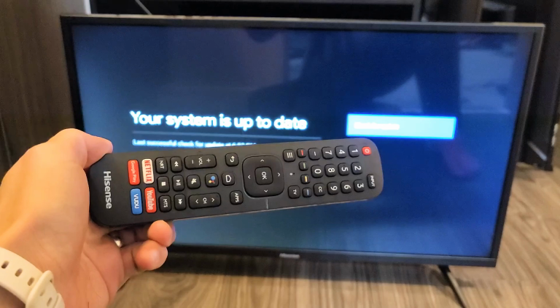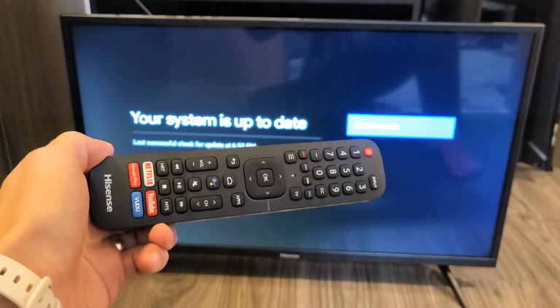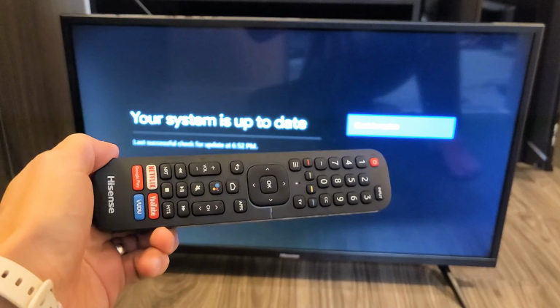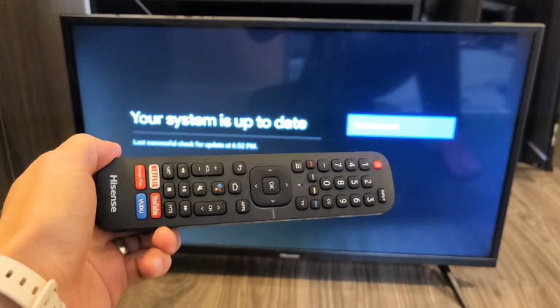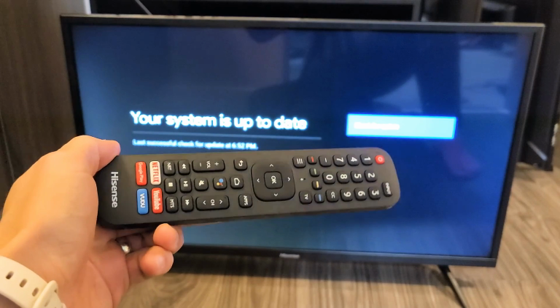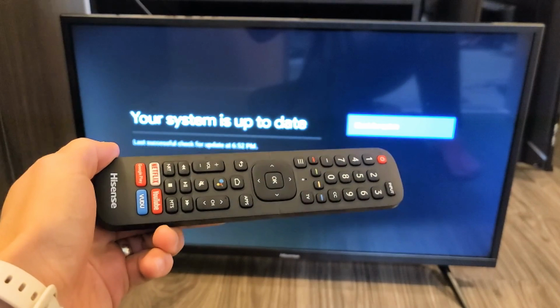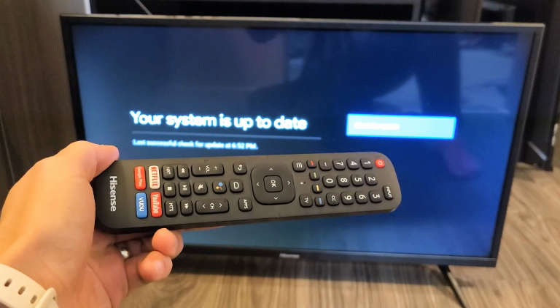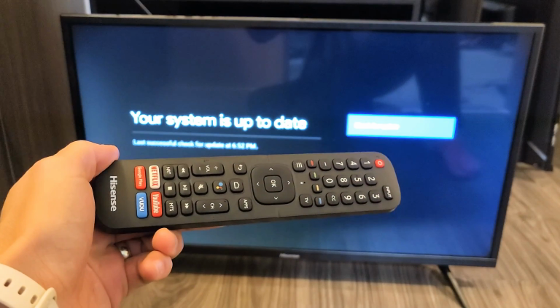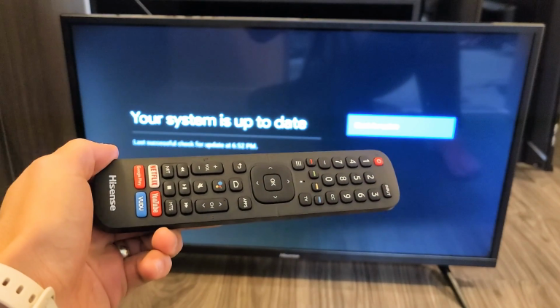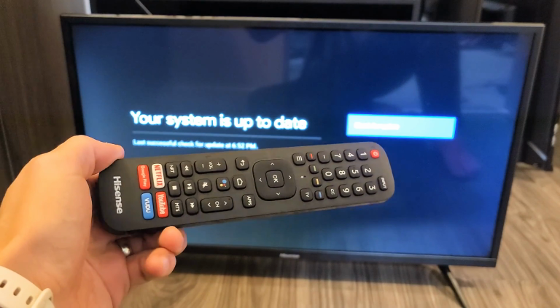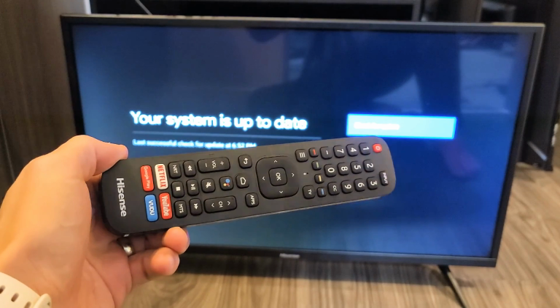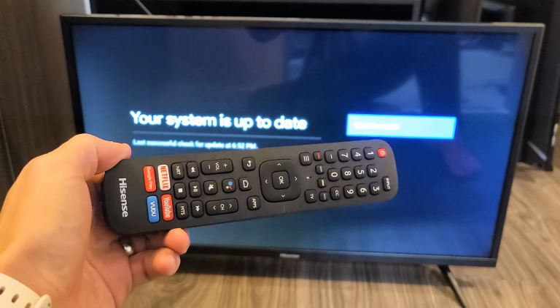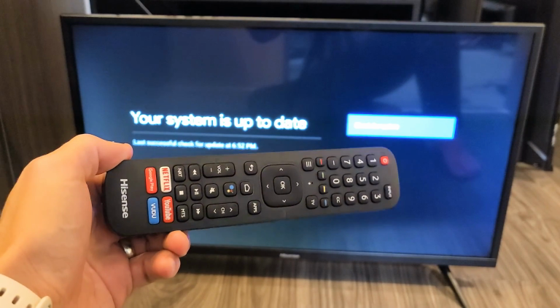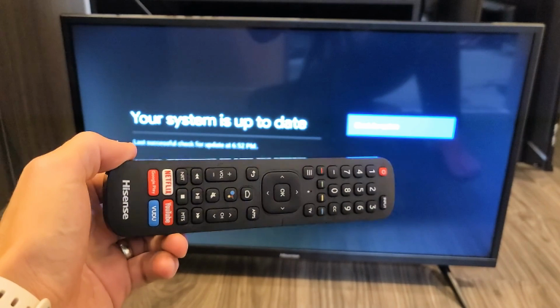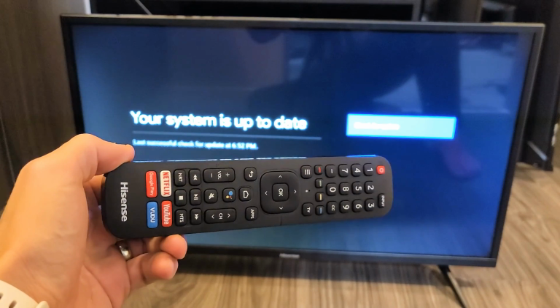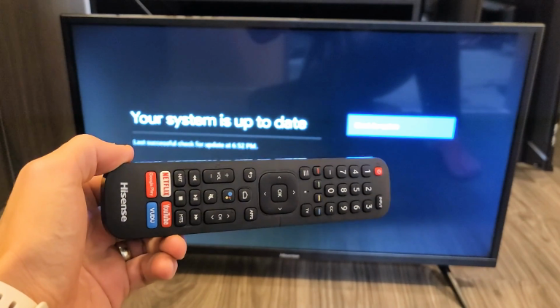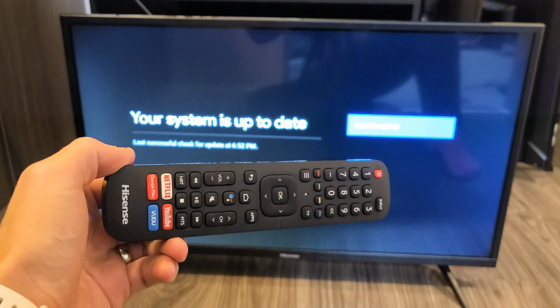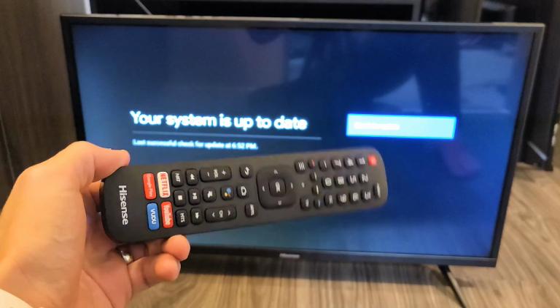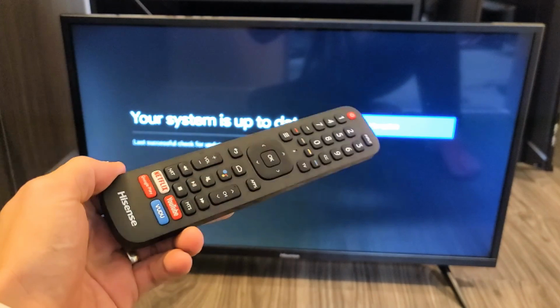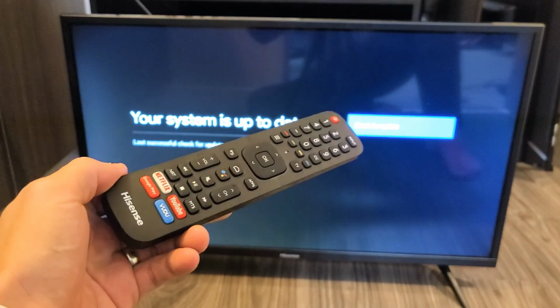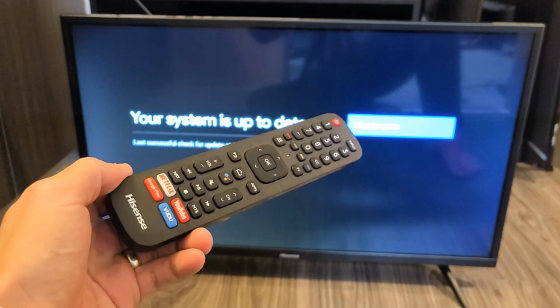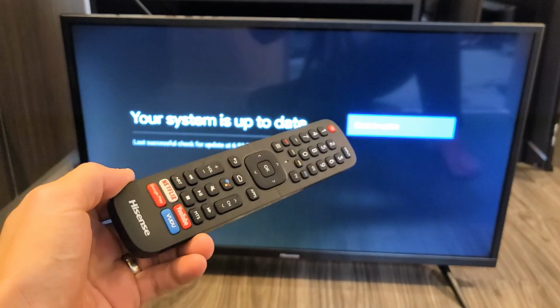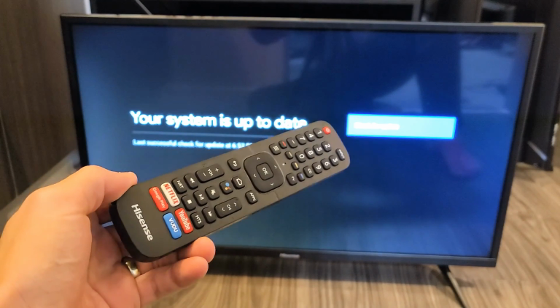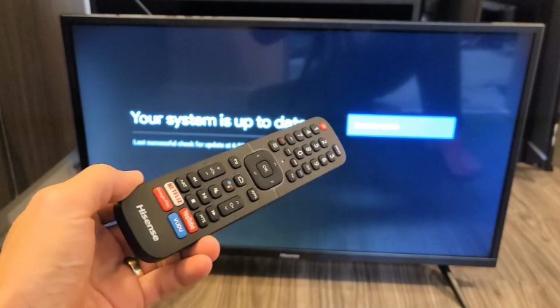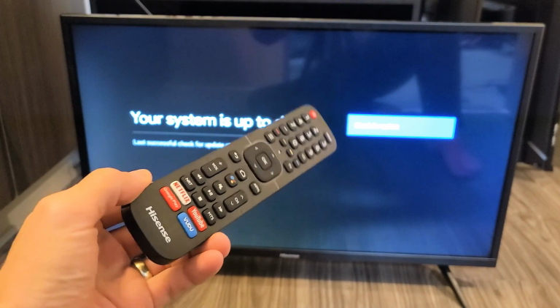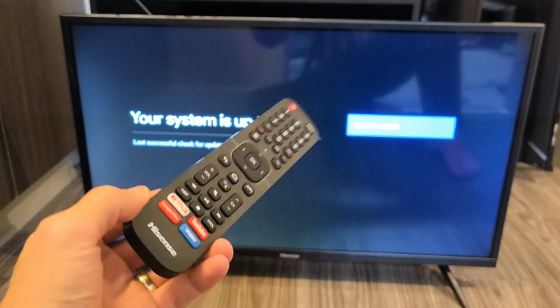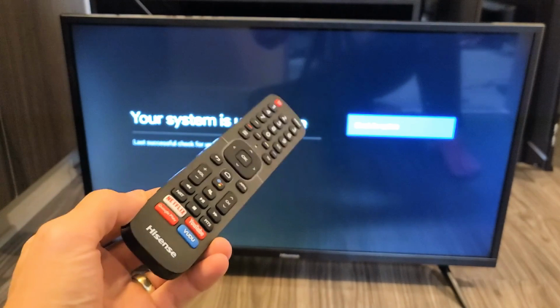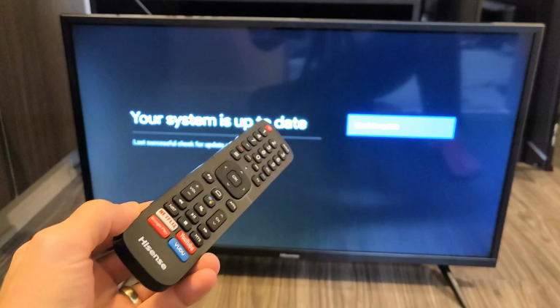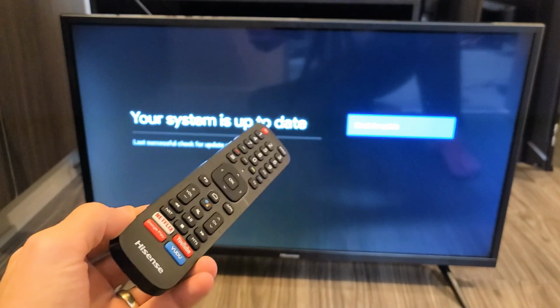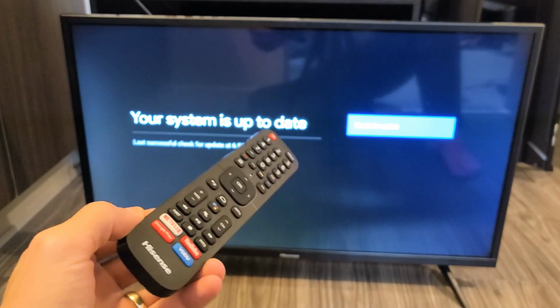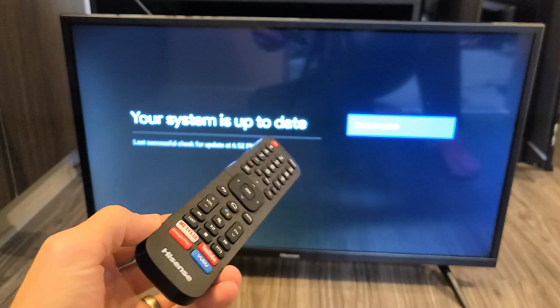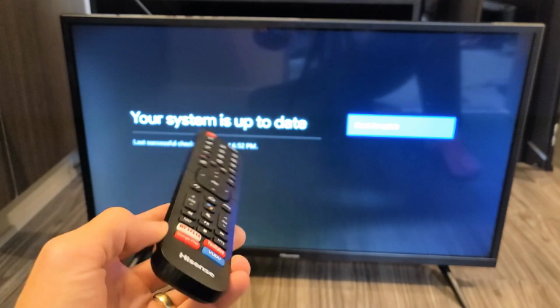I have a Hisense Android TV here. I'm going to show you how to perform a system software update.